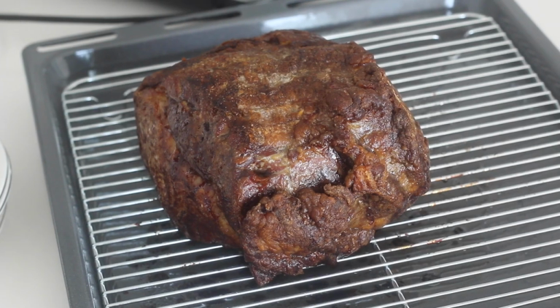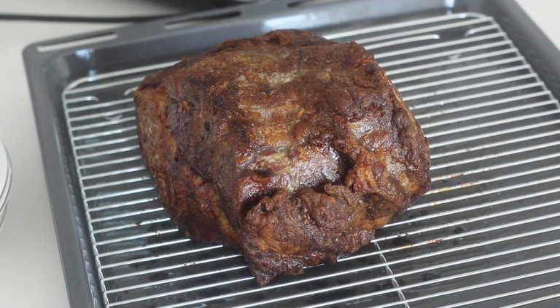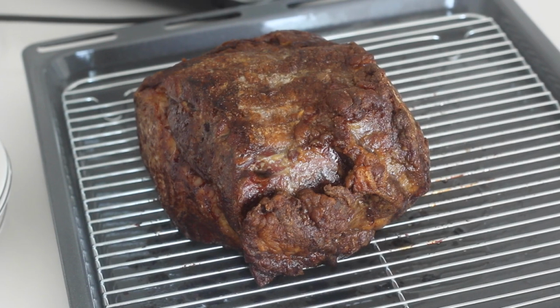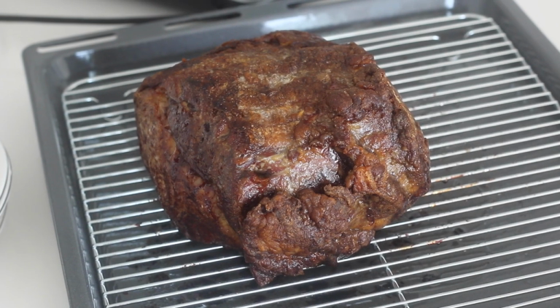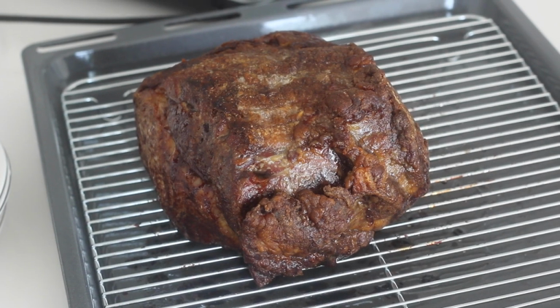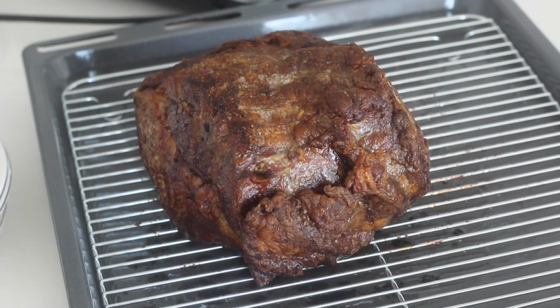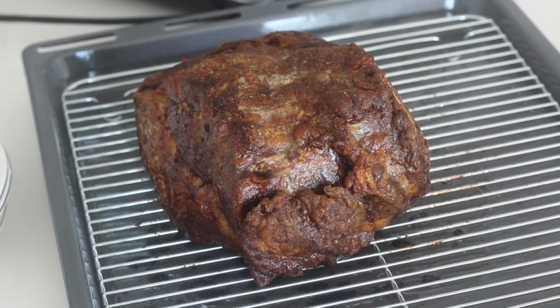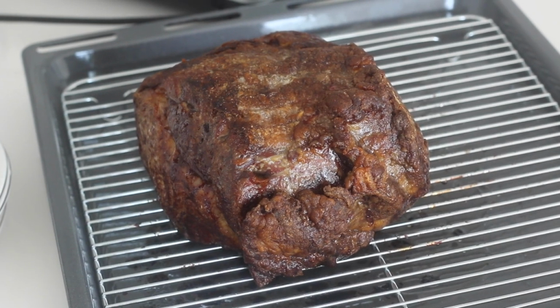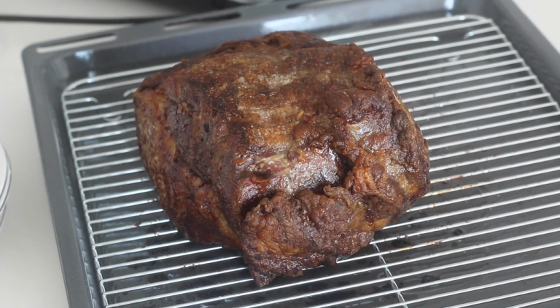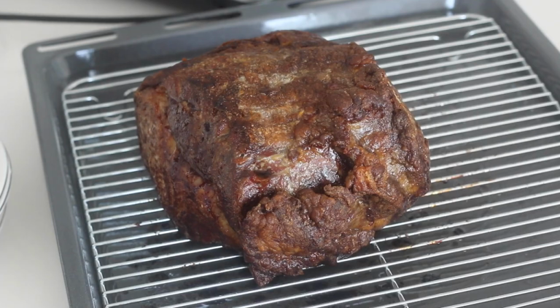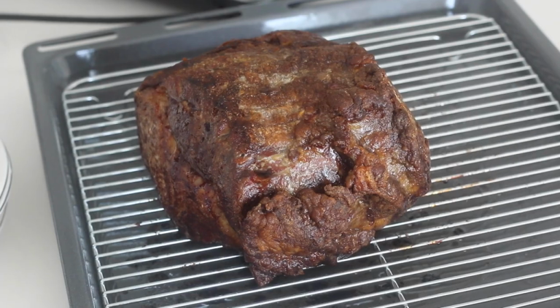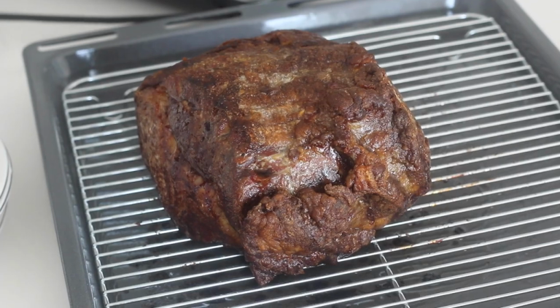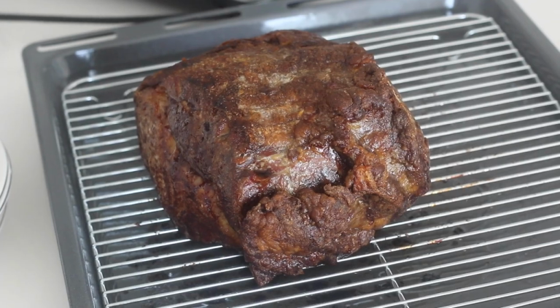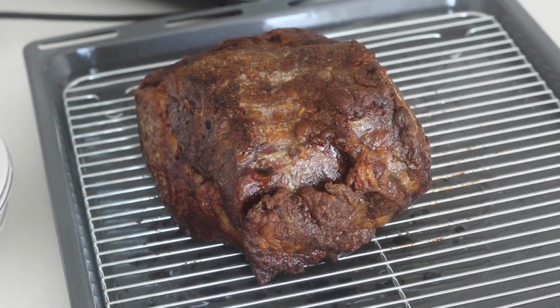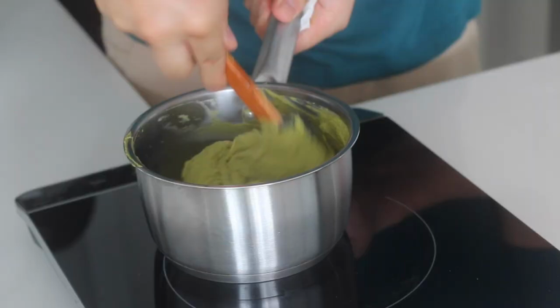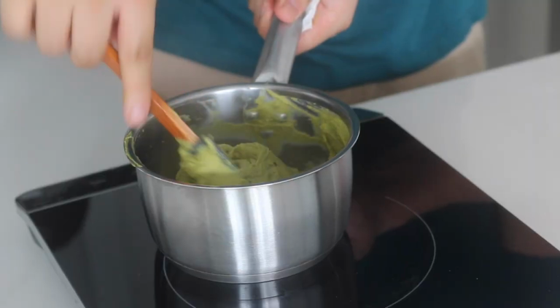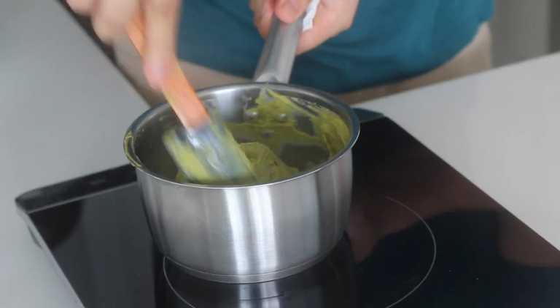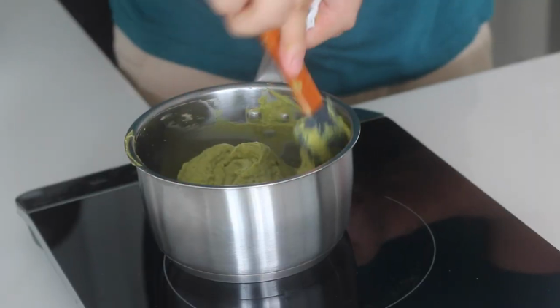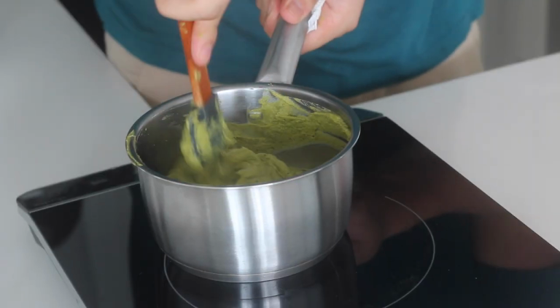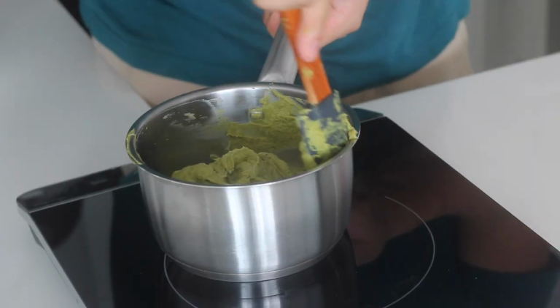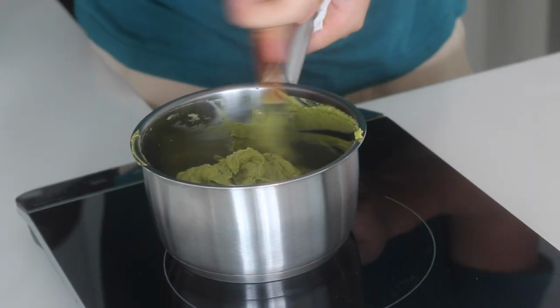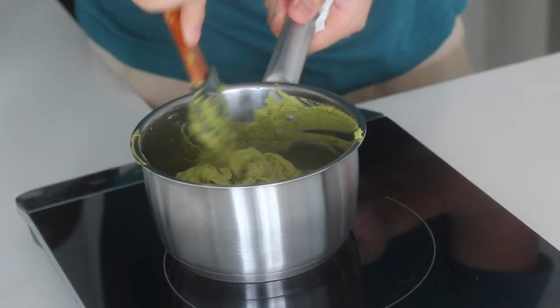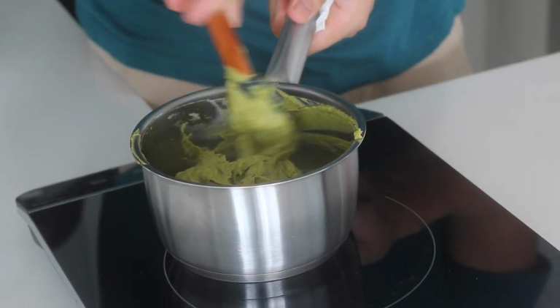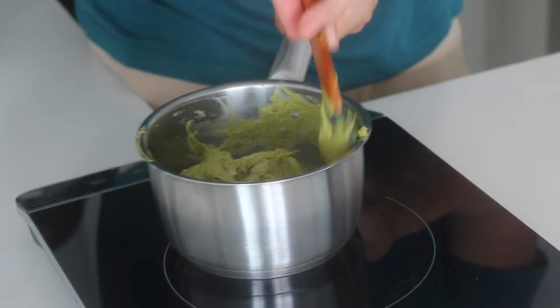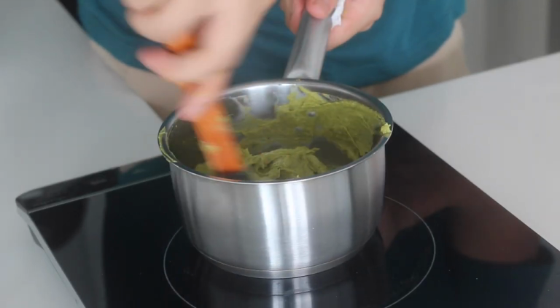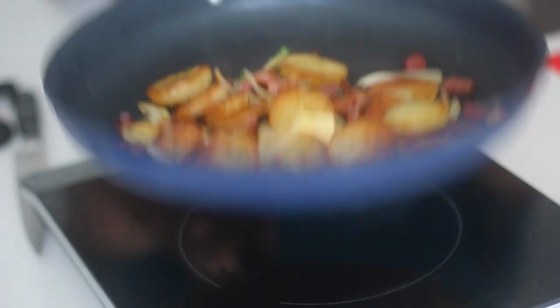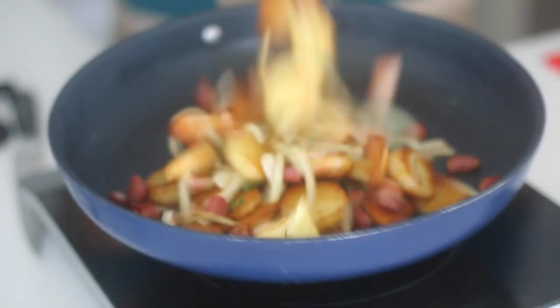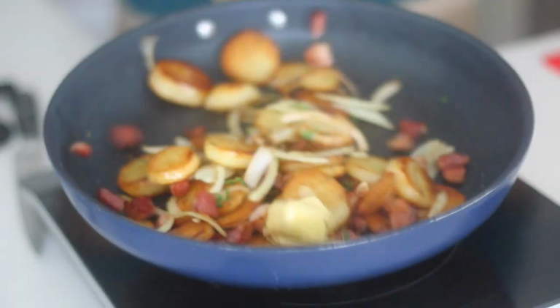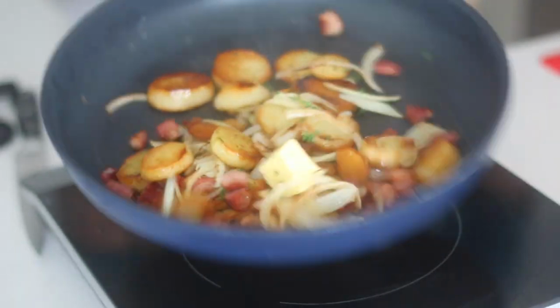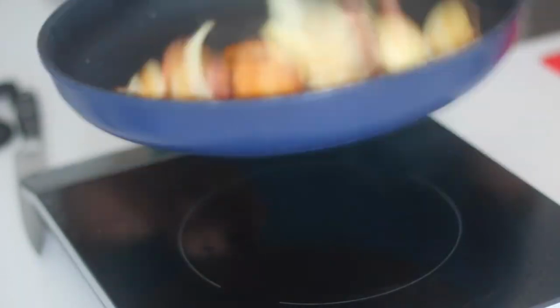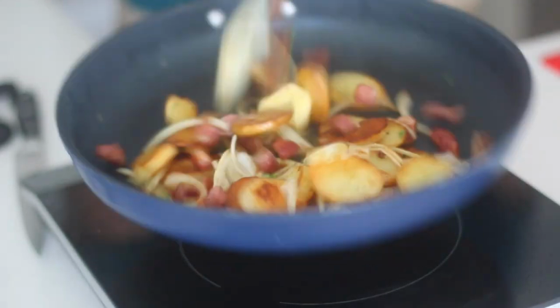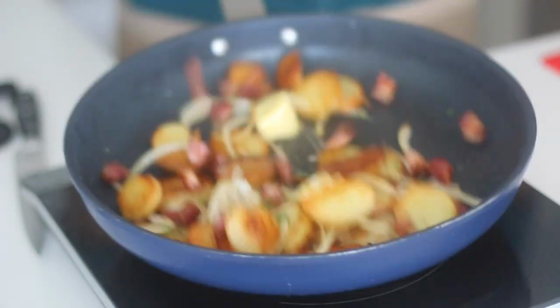I was in quite a rush so I took it out at 52 degrees and let it rest for 25 minutes, which is the perfect time to get all the side dishes ready.